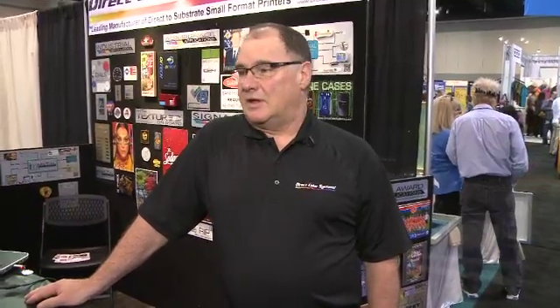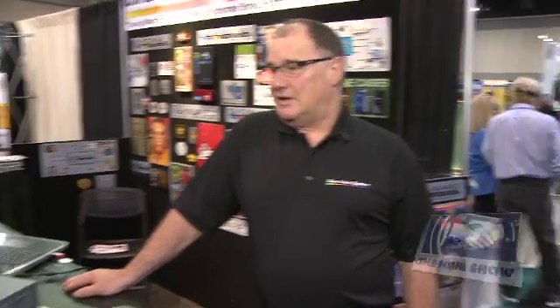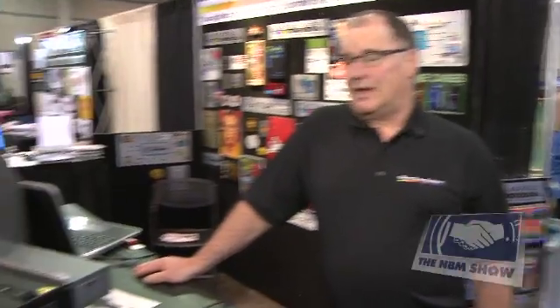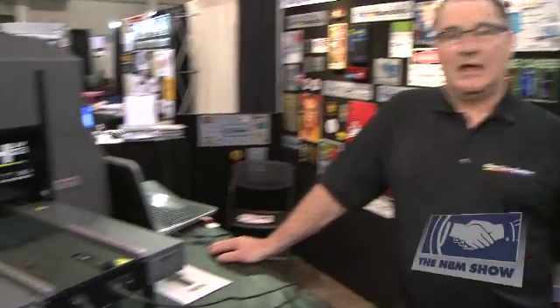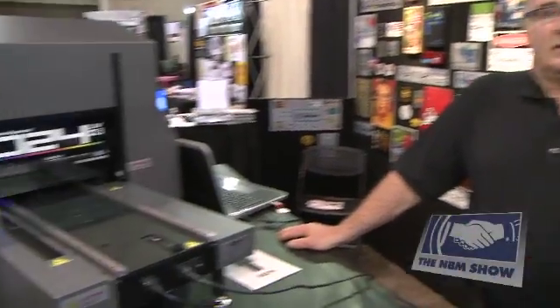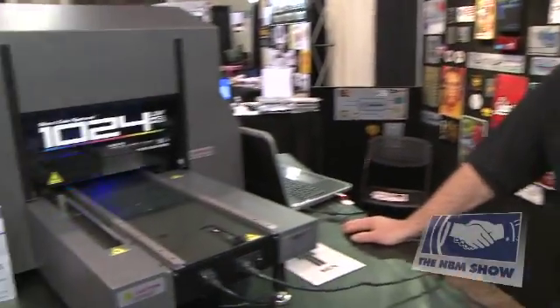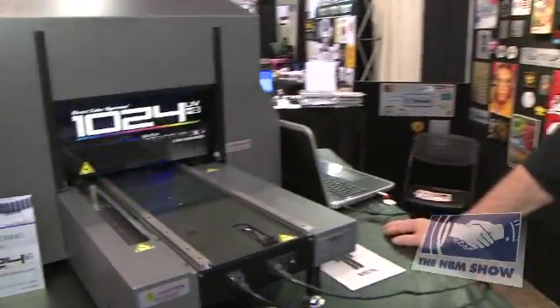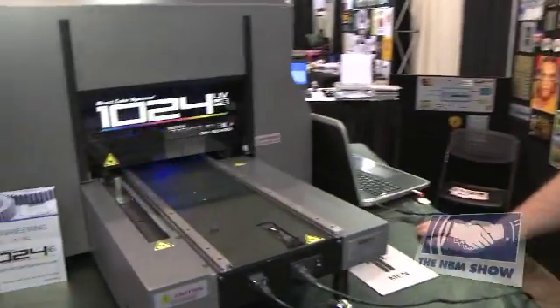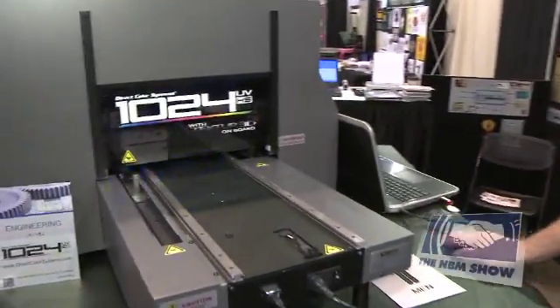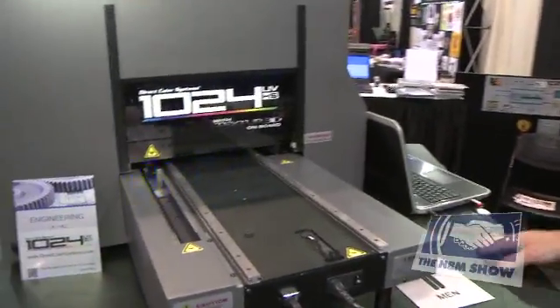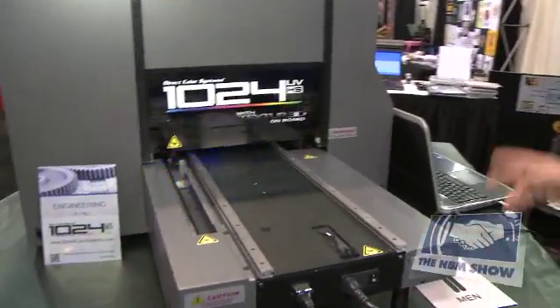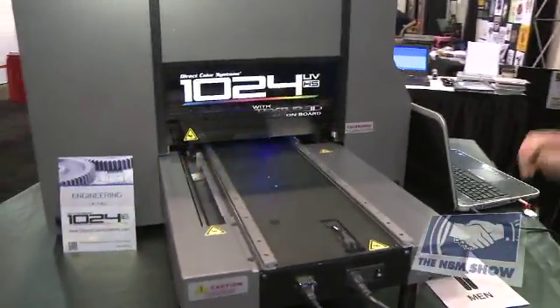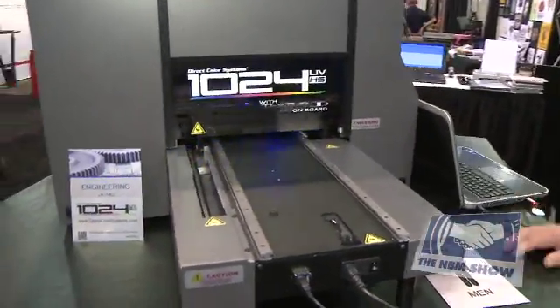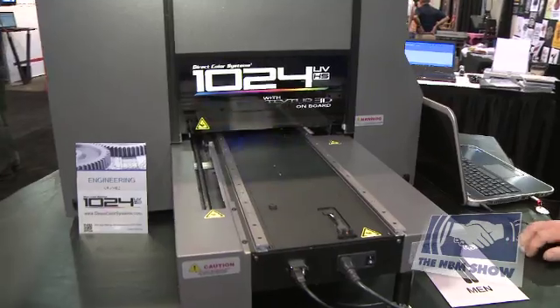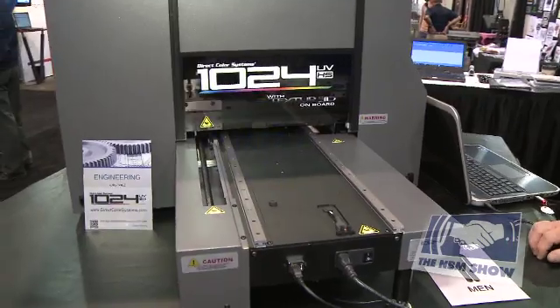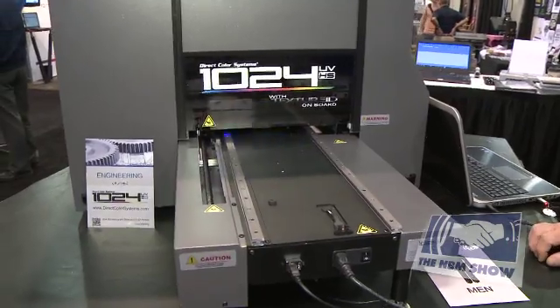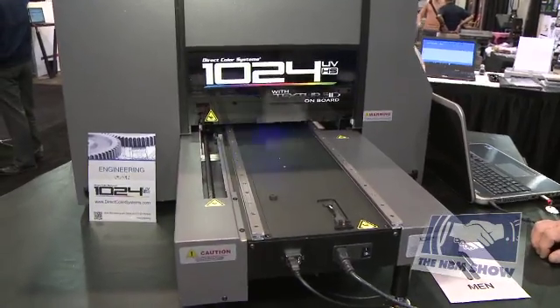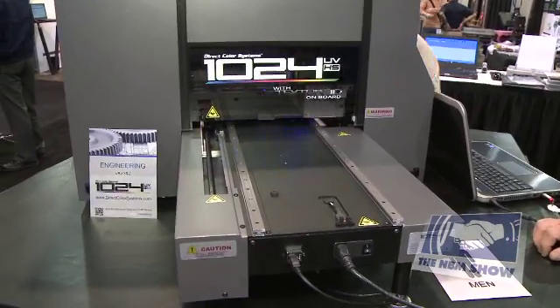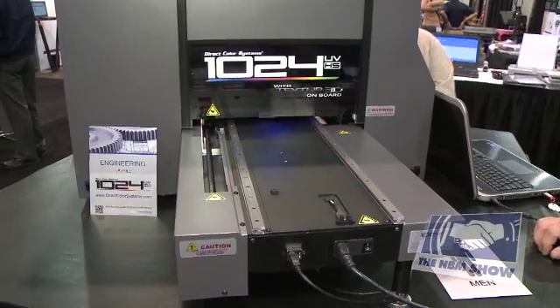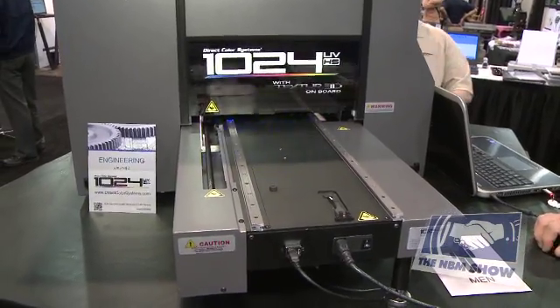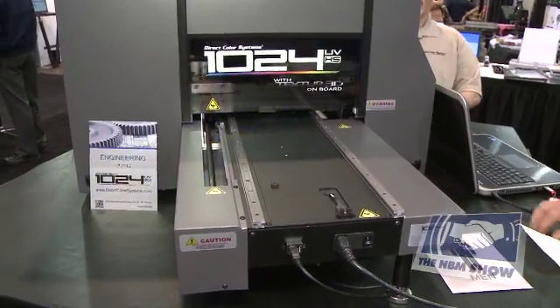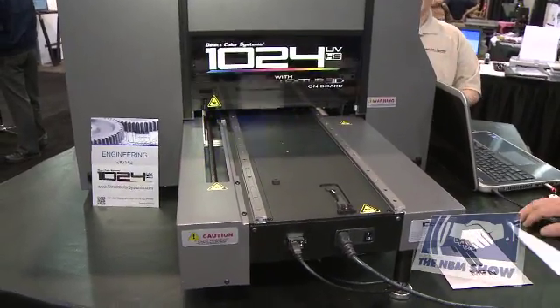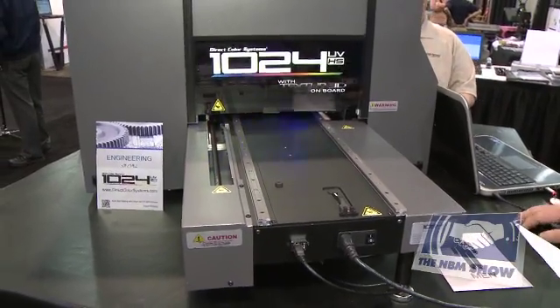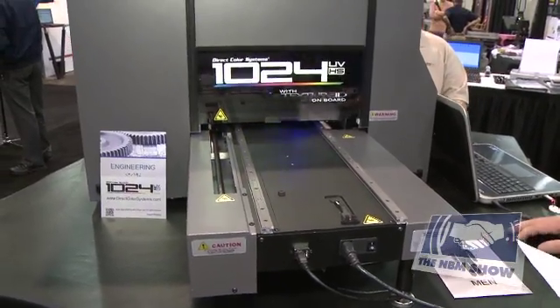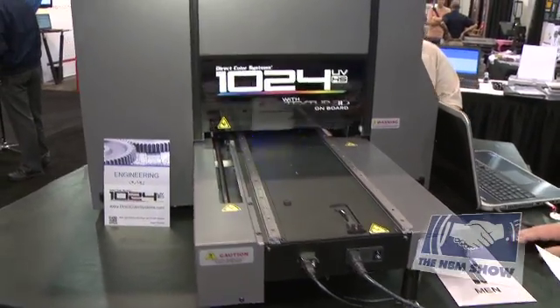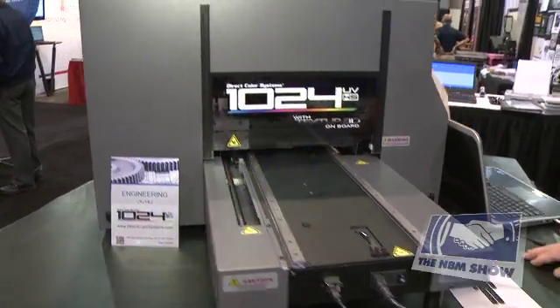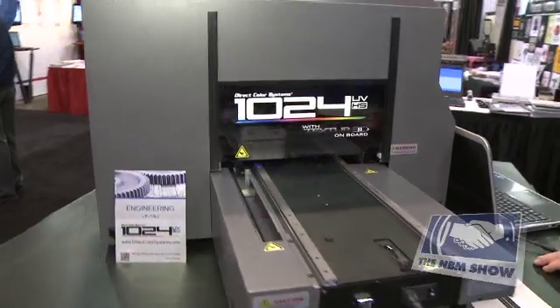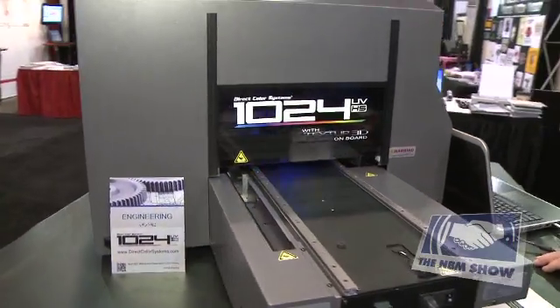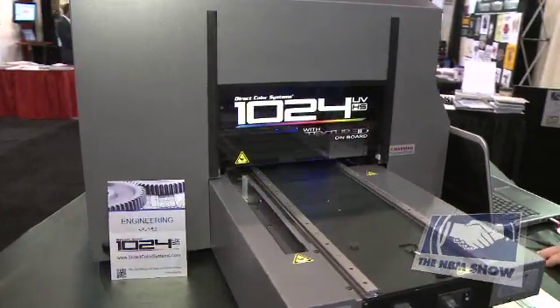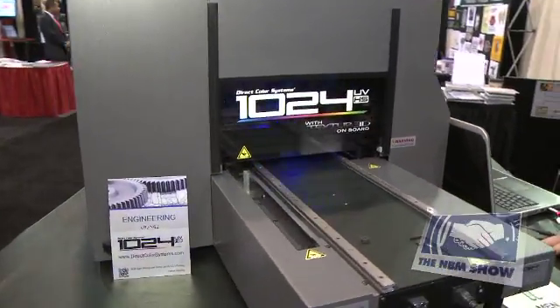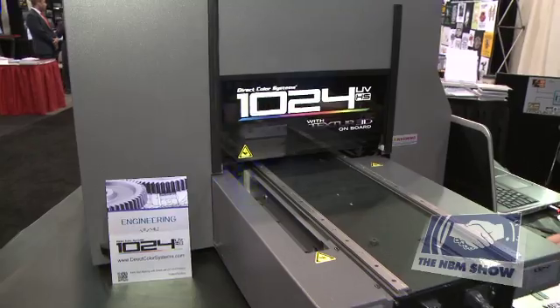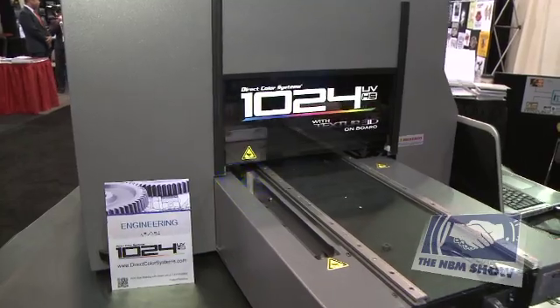Today I'd like to talk with you about our 1024UVHS machine. A couple of exciting features about our machine.